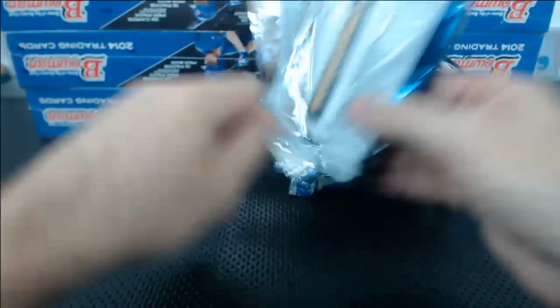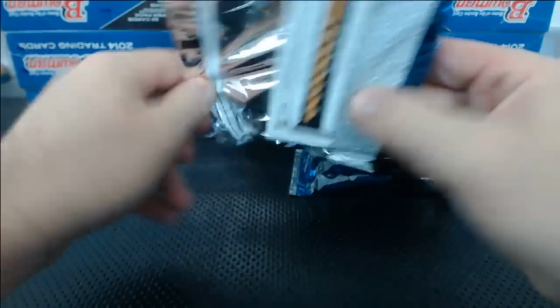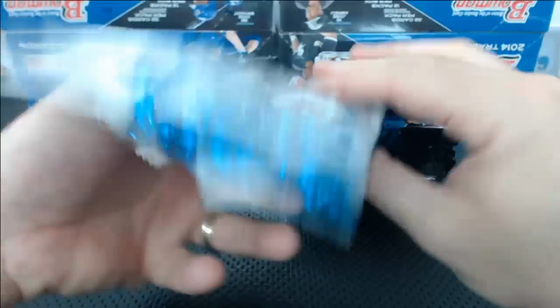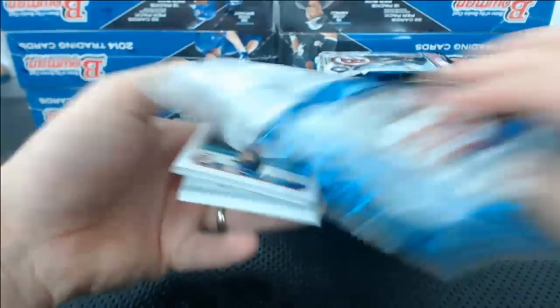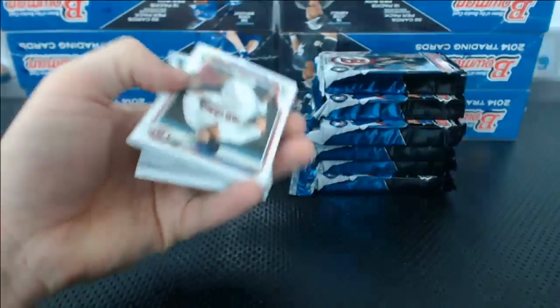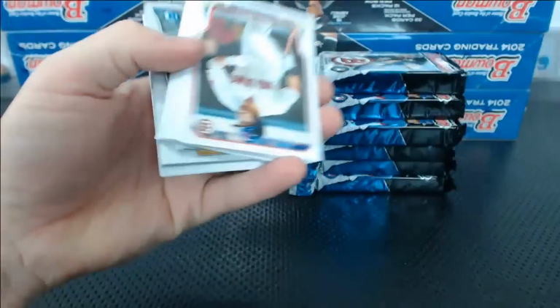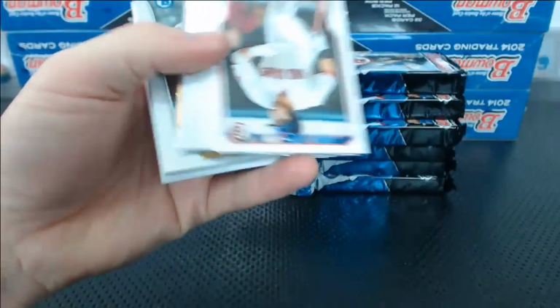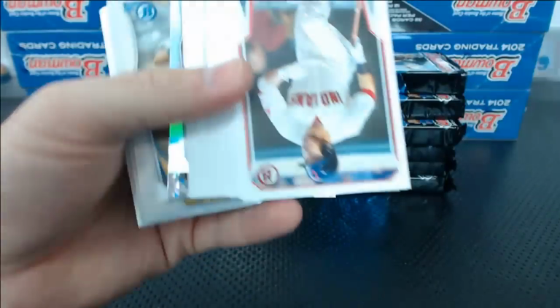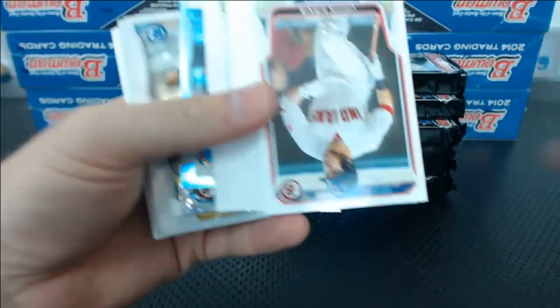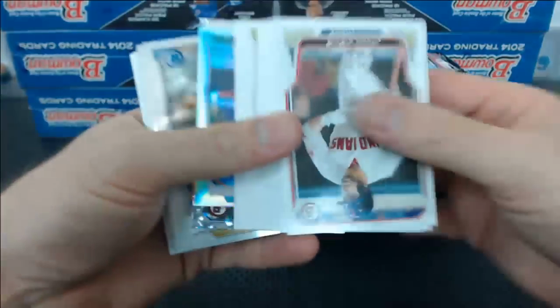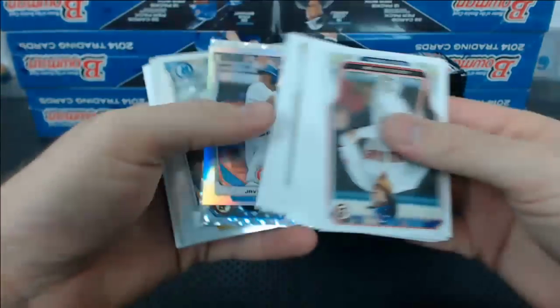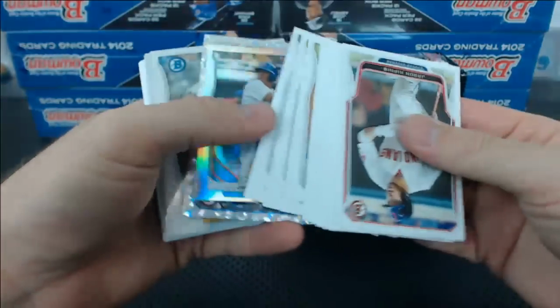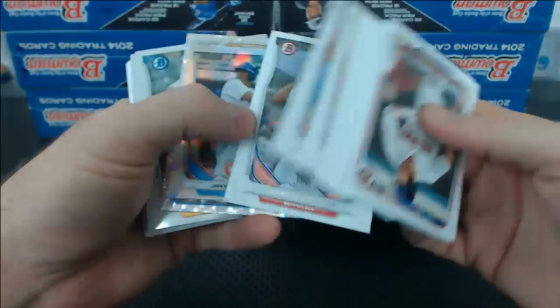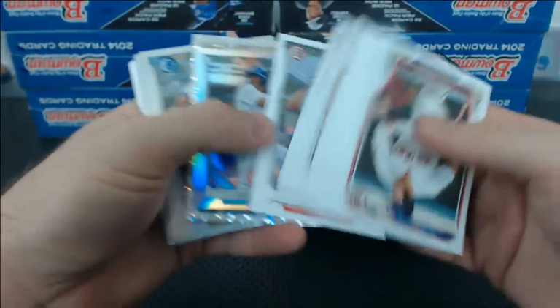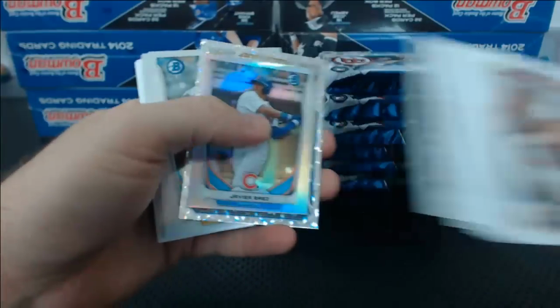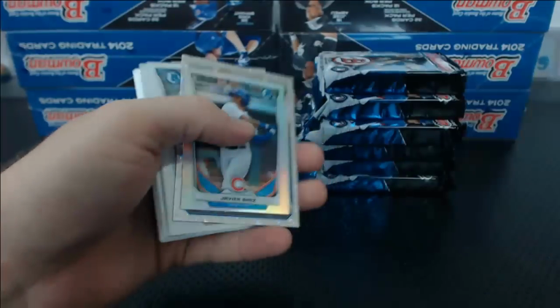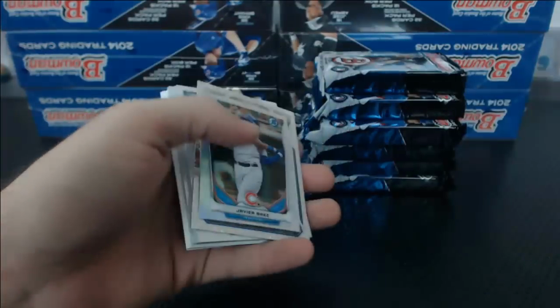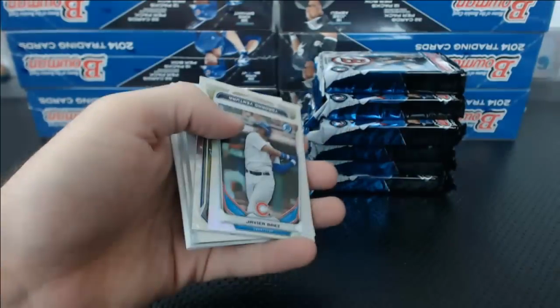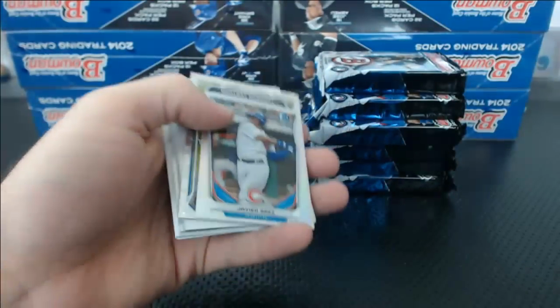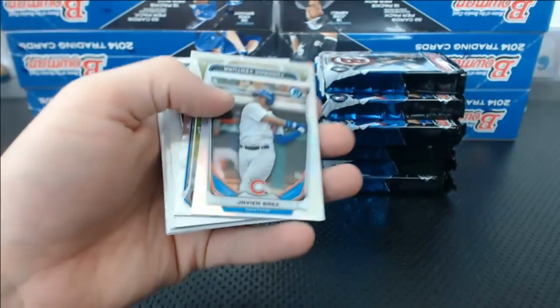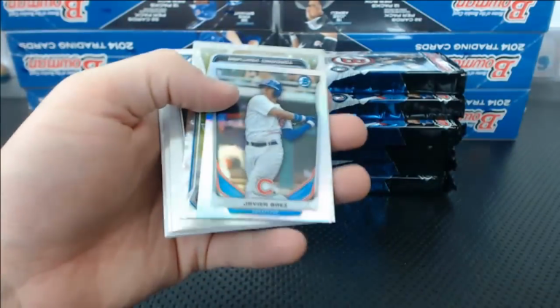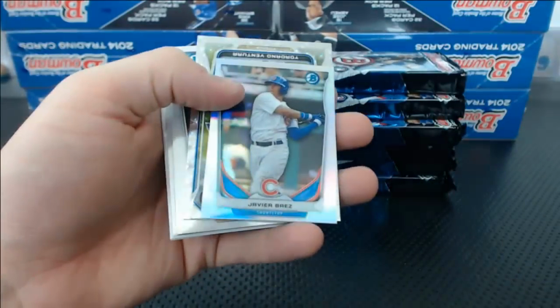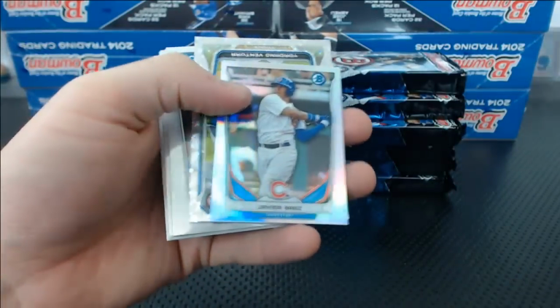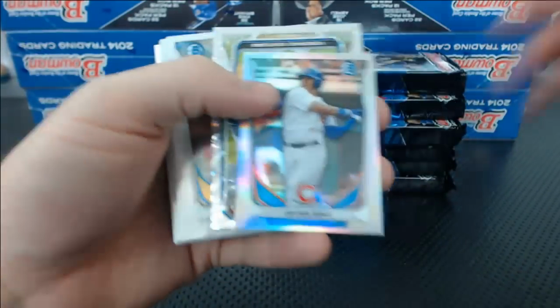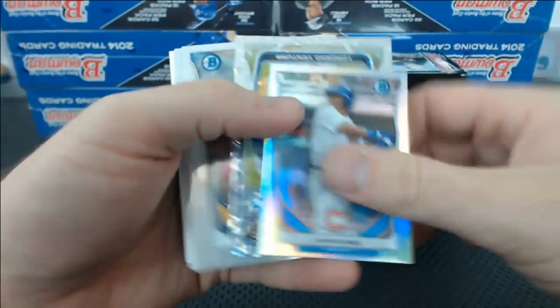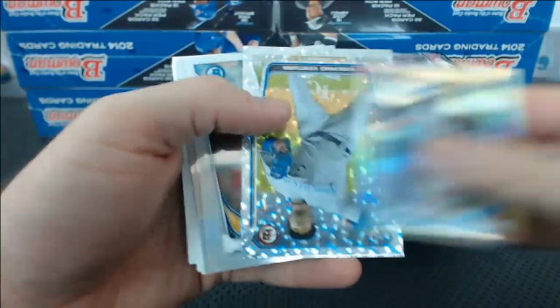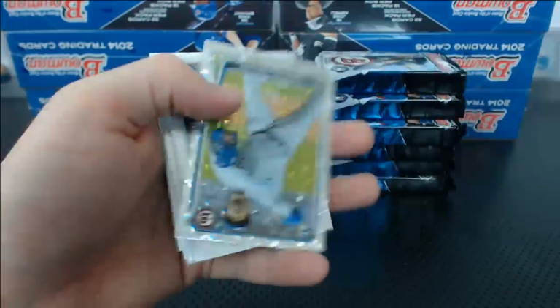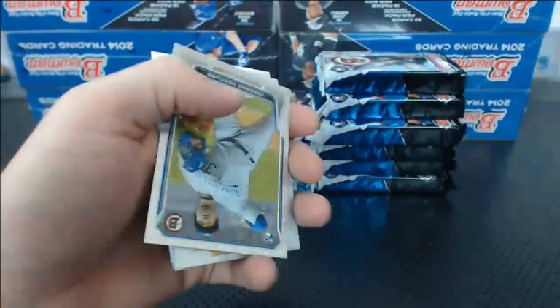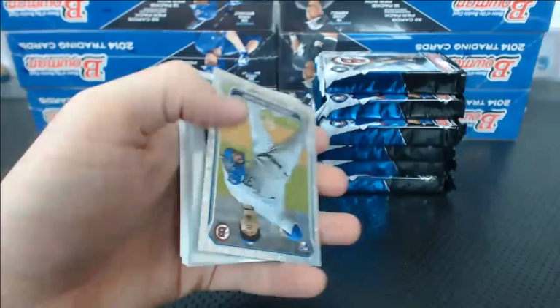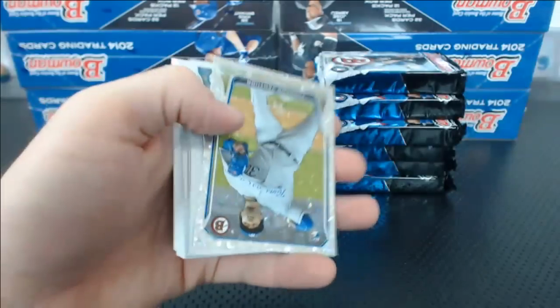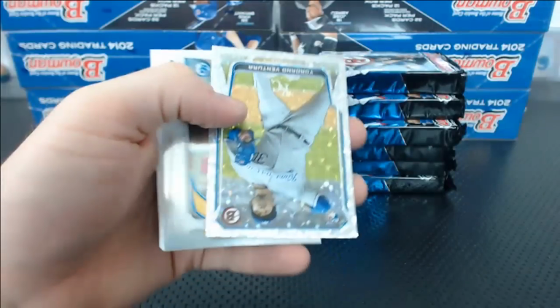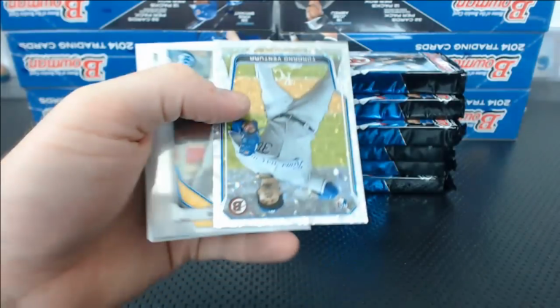I love opening Bowman. Never gets old. Javier Baez mini.